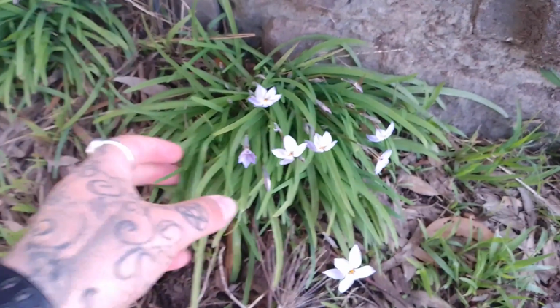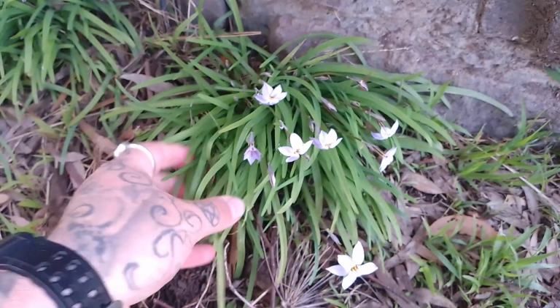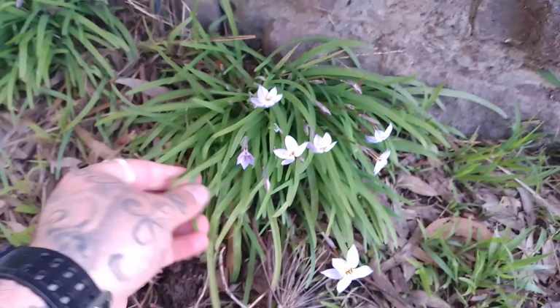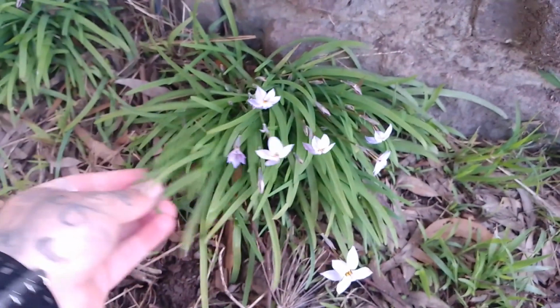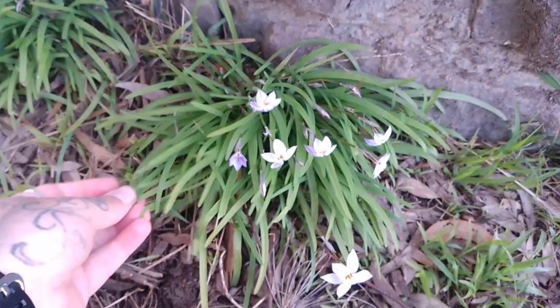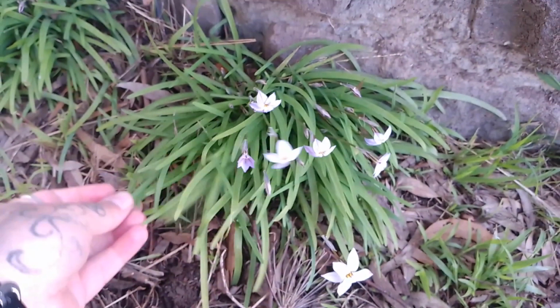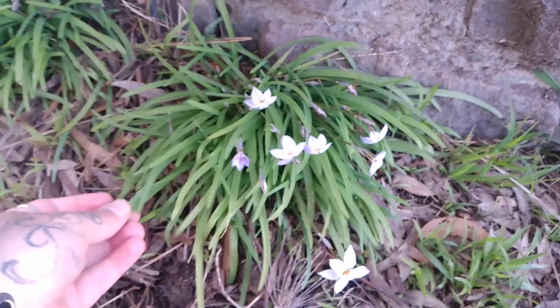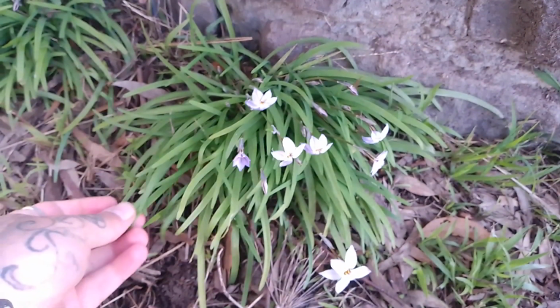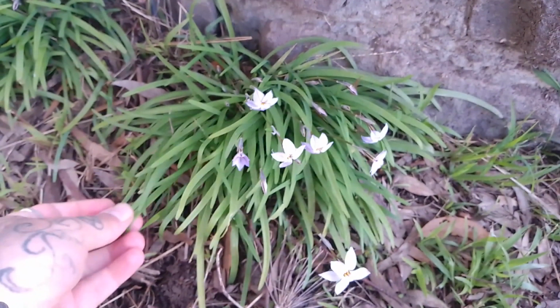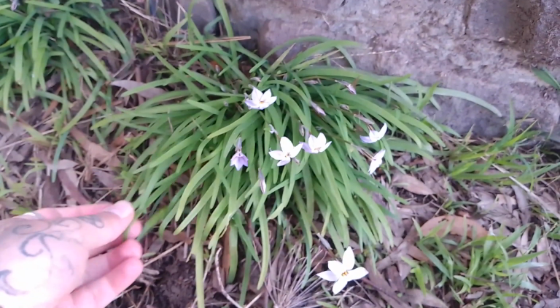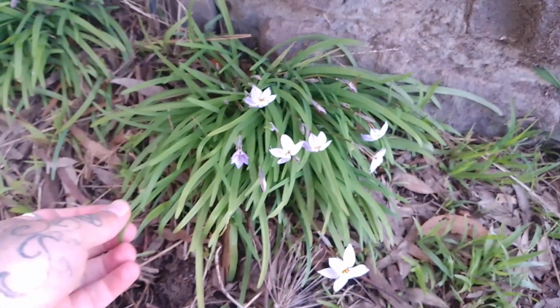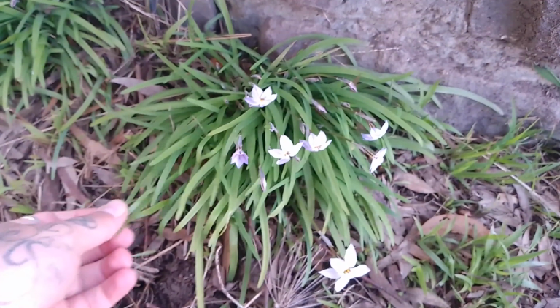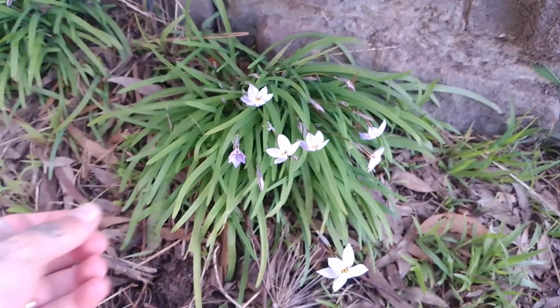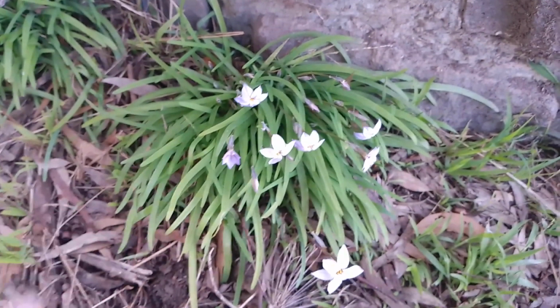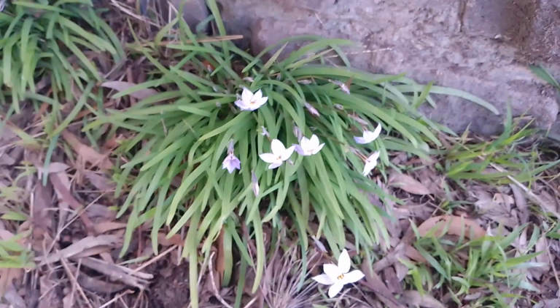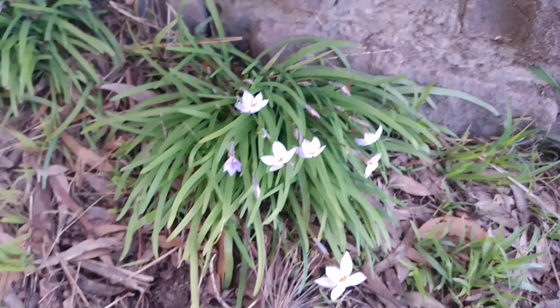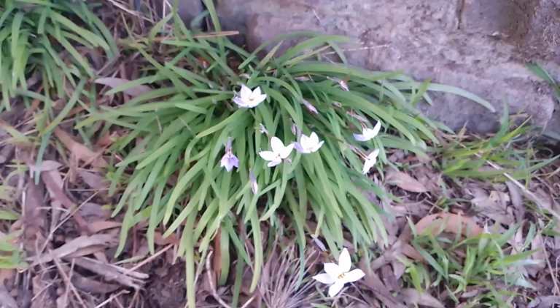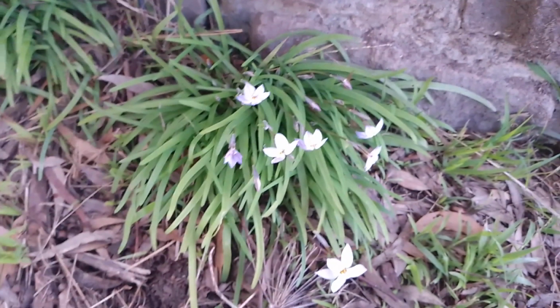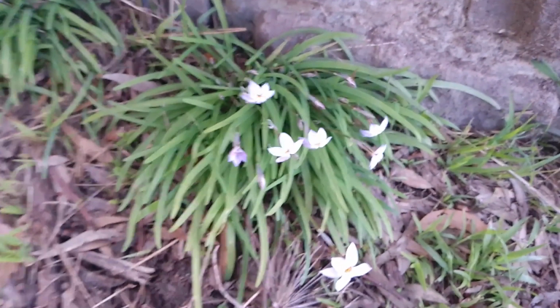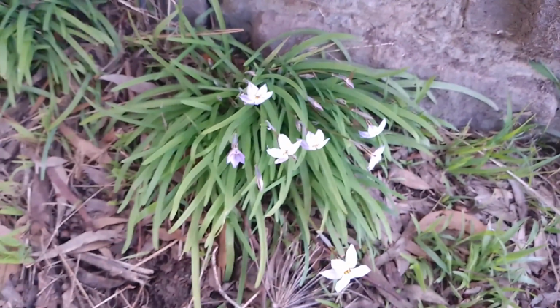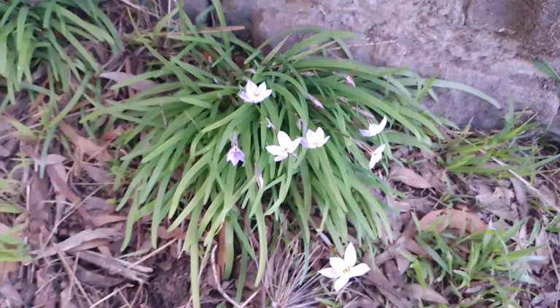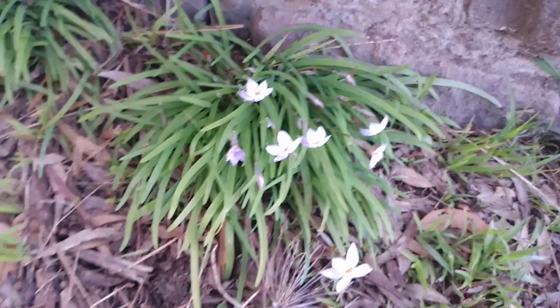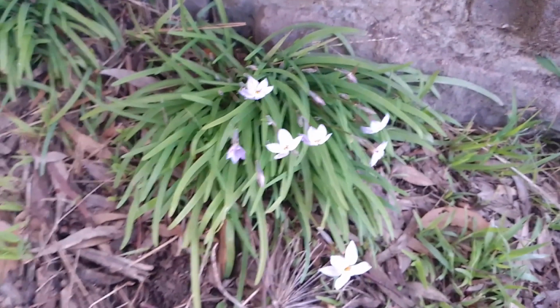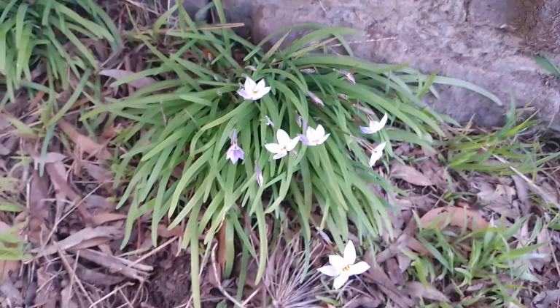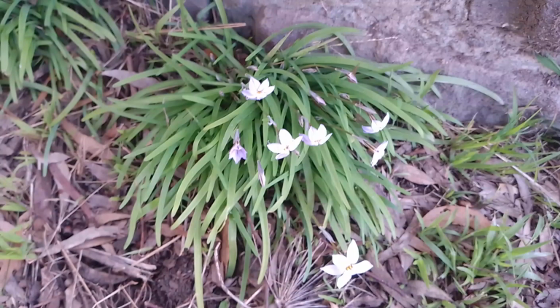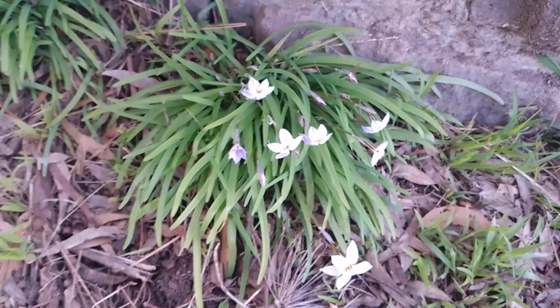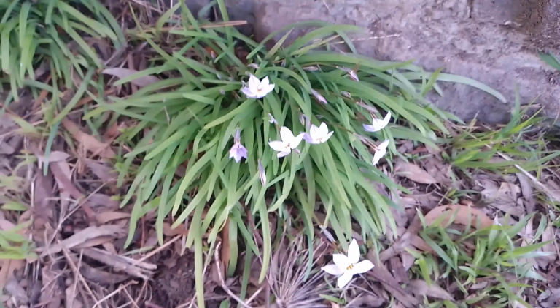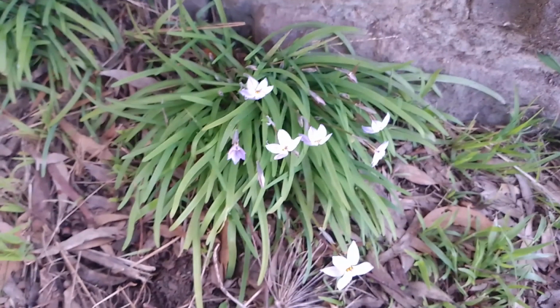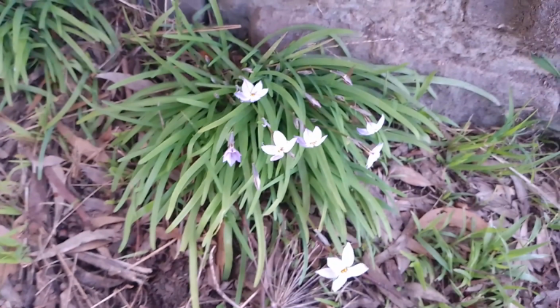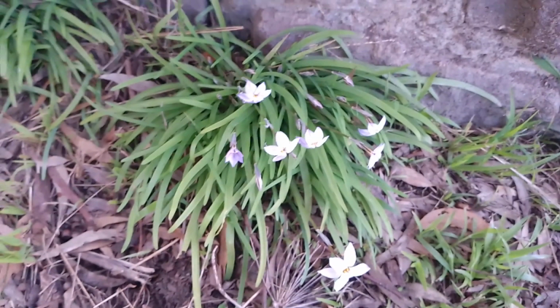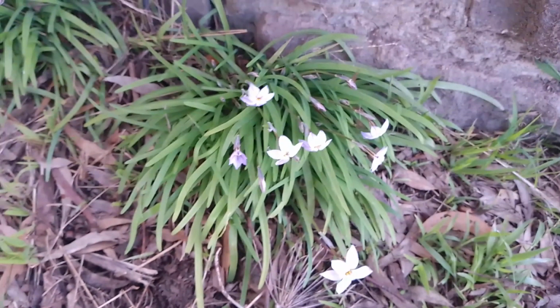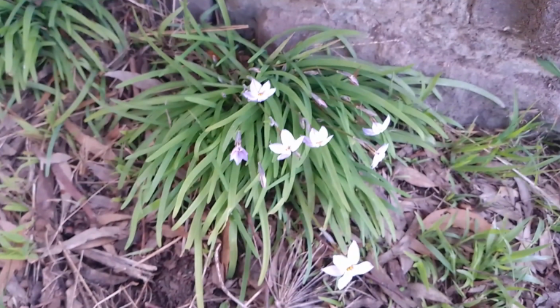So there you have it folks, the Ipheon Uniflorum or the garlic of the Inca. Happy foraging!